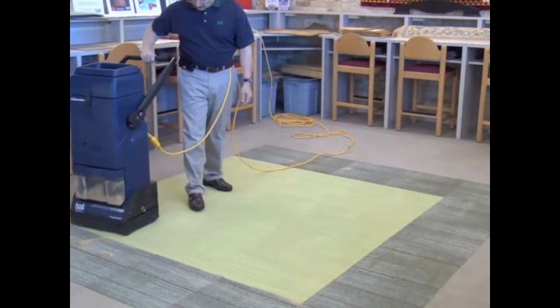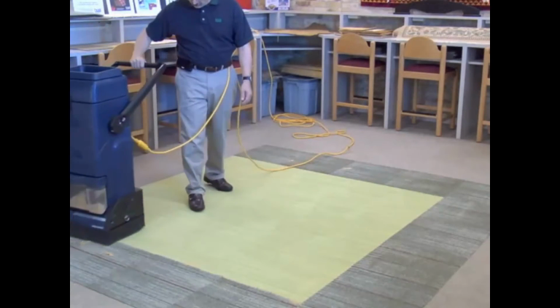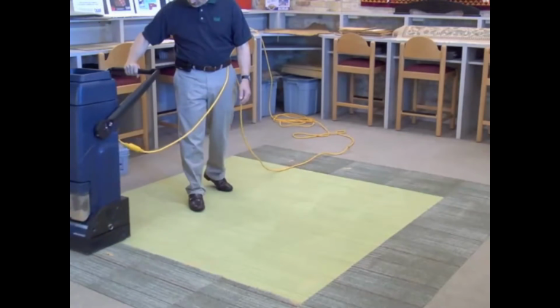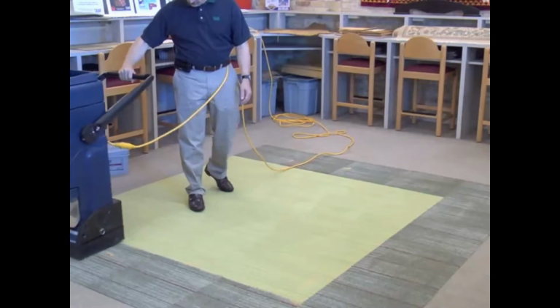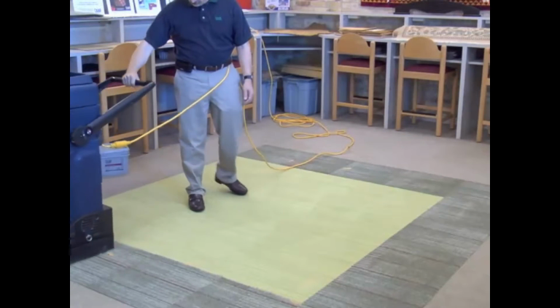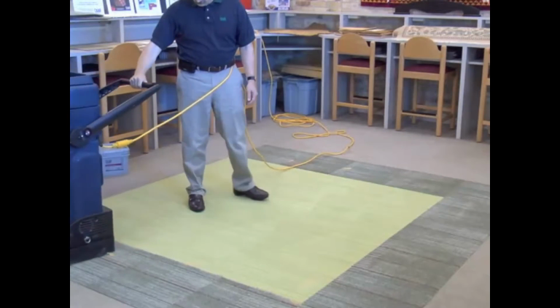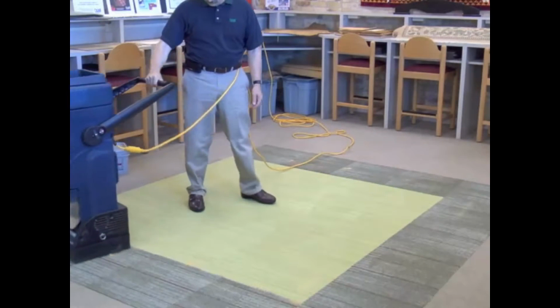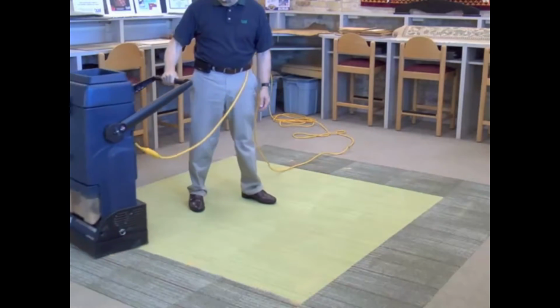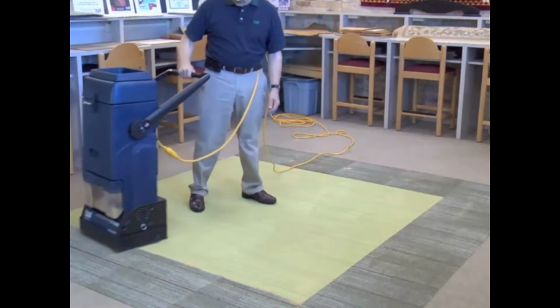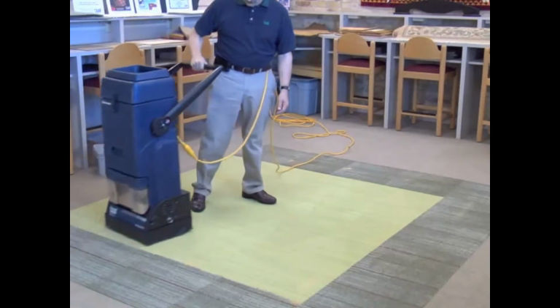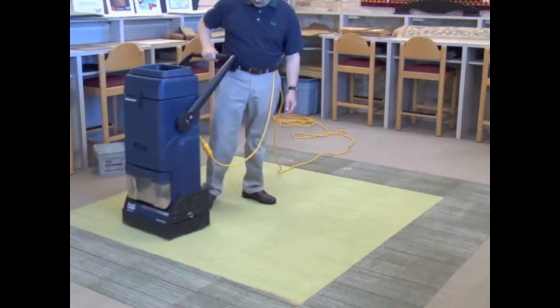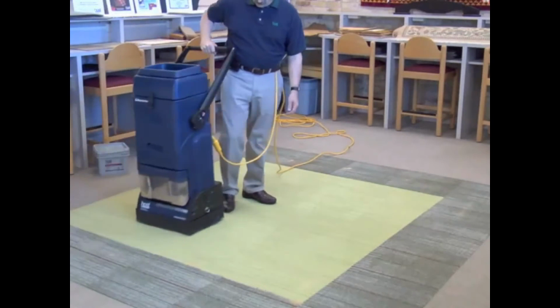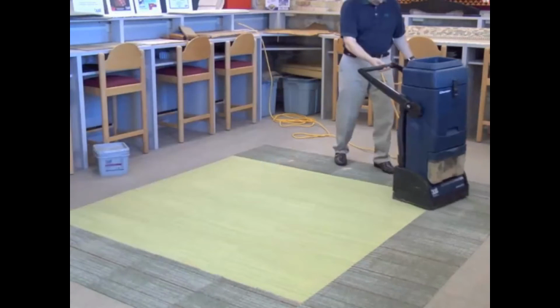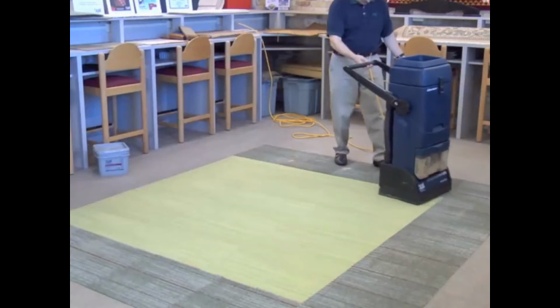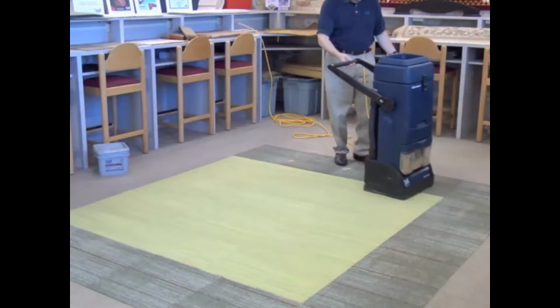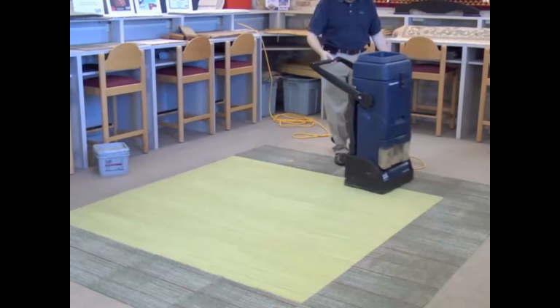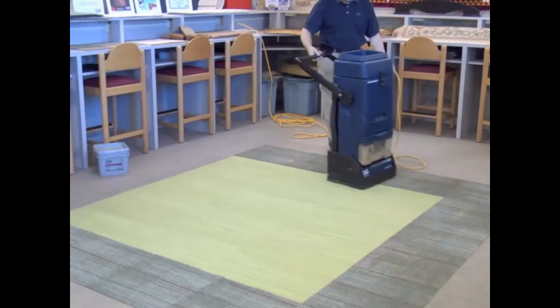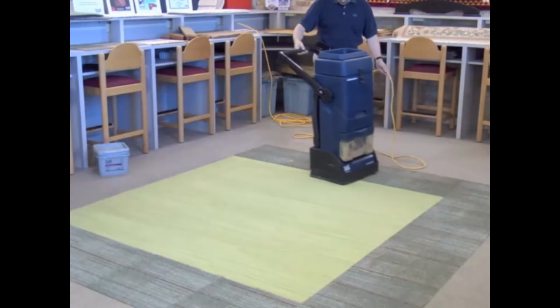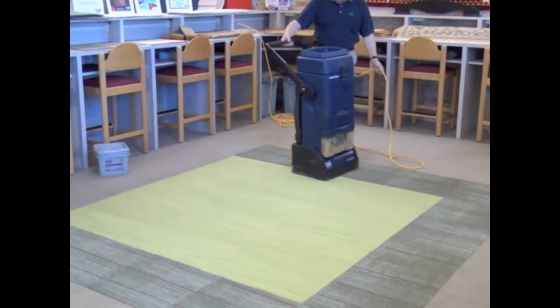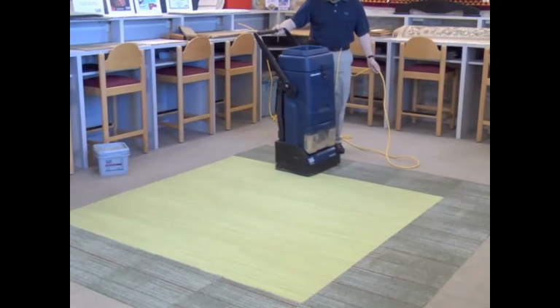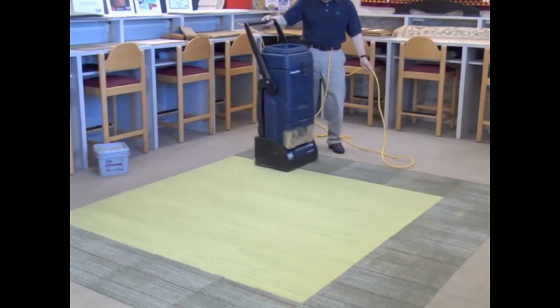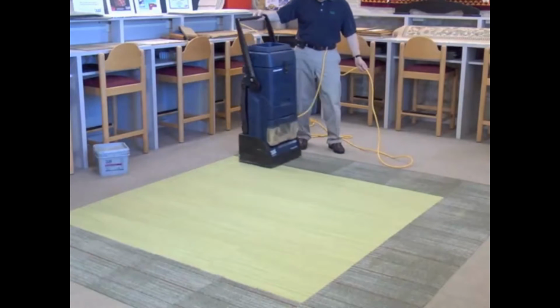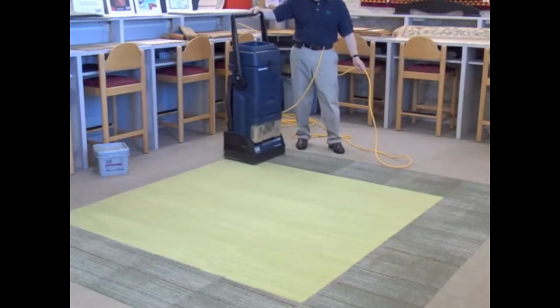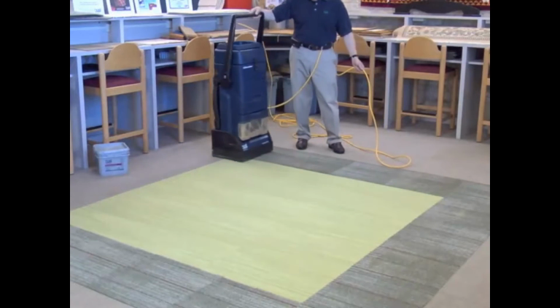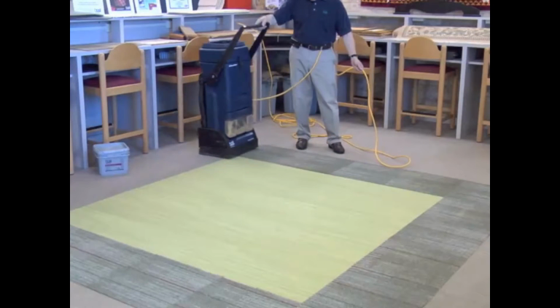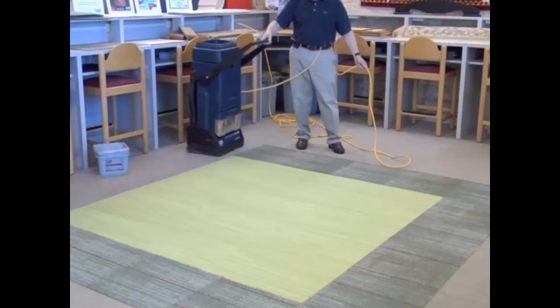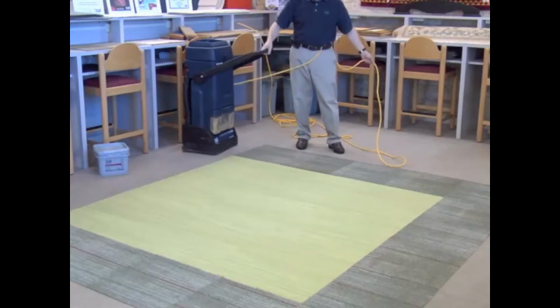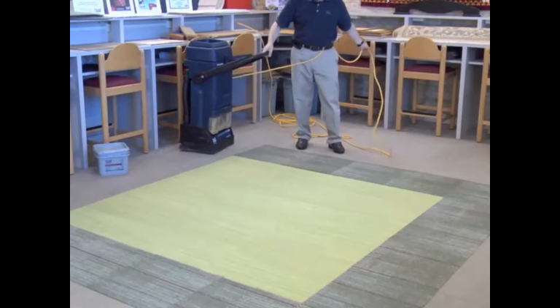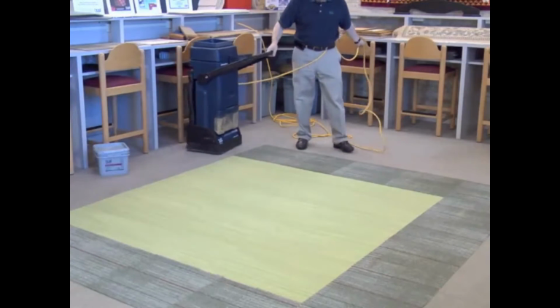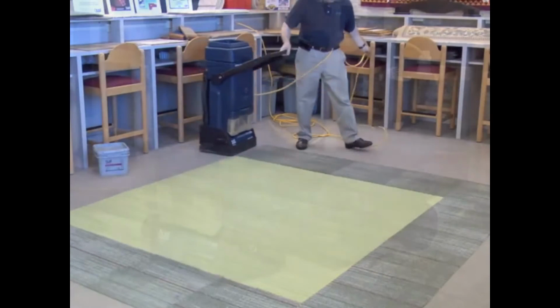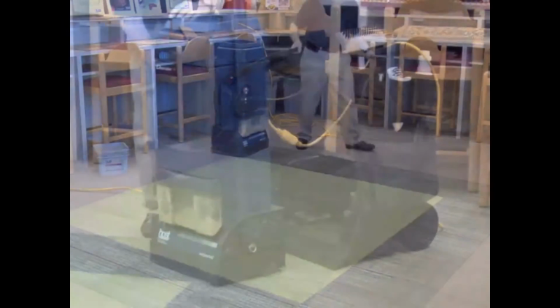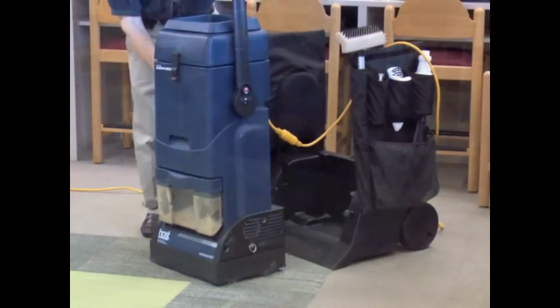Then extractor vacuum. That's it. Simple and easy.